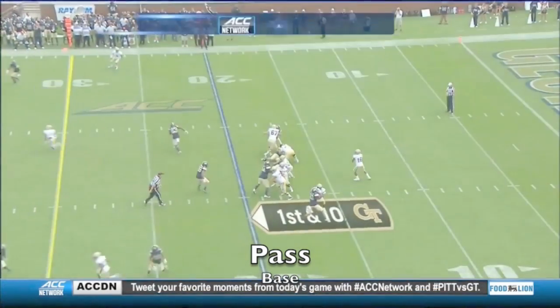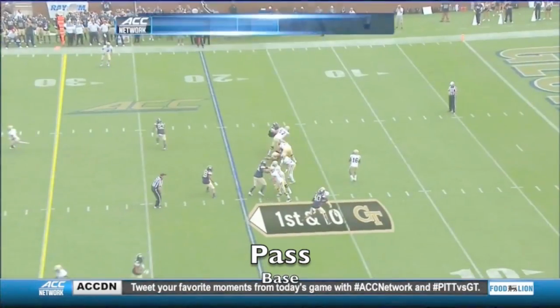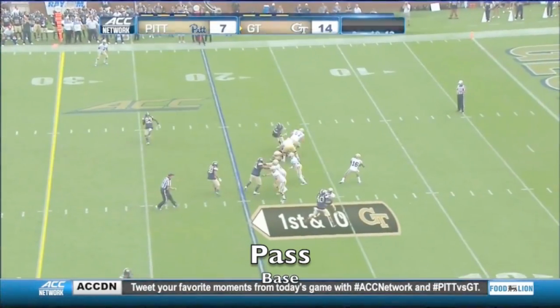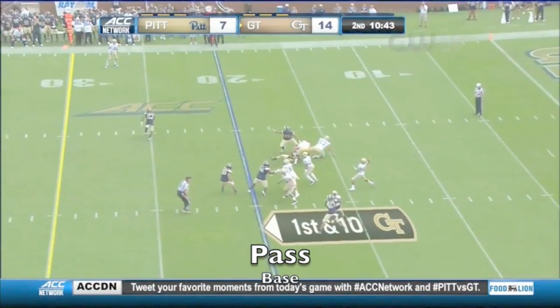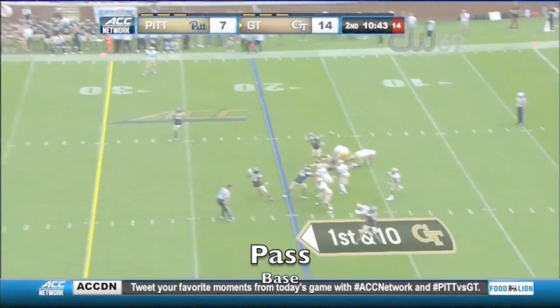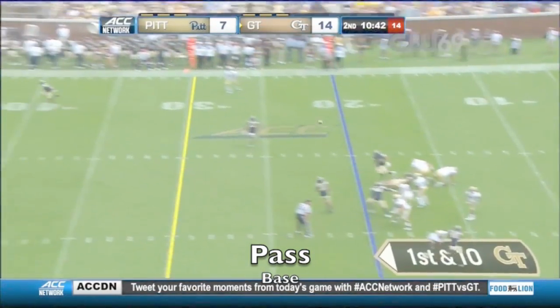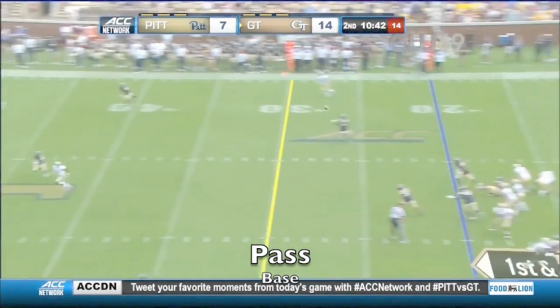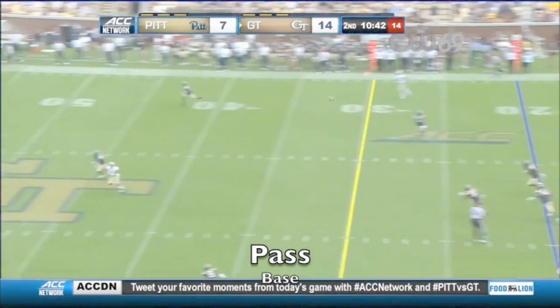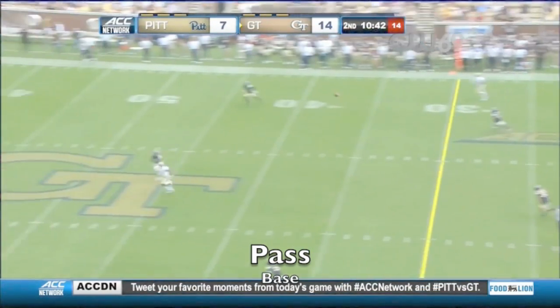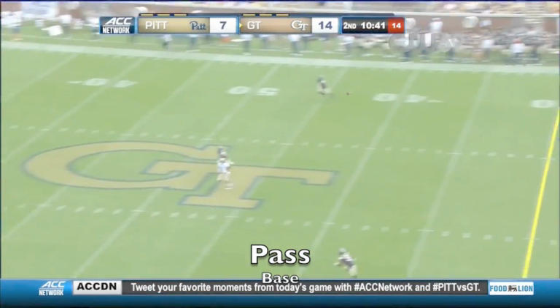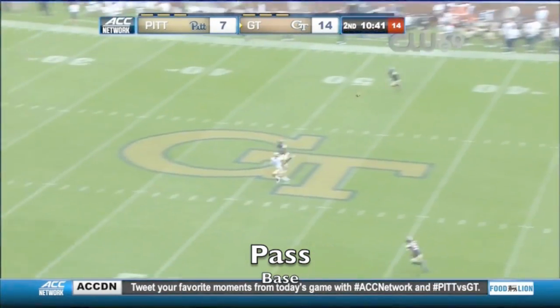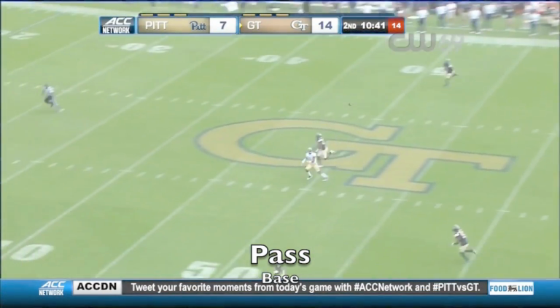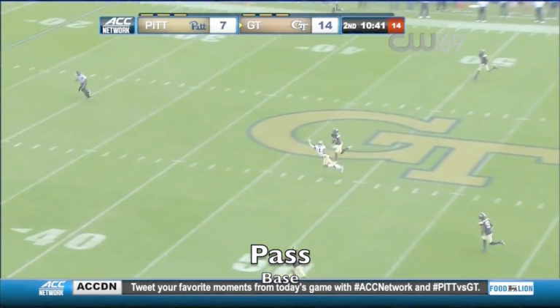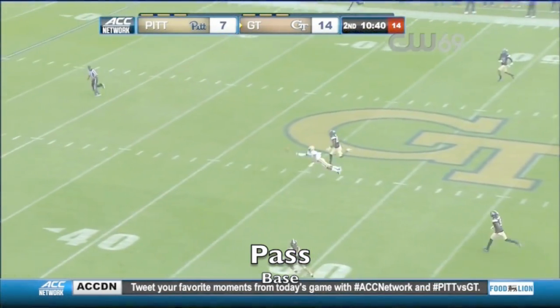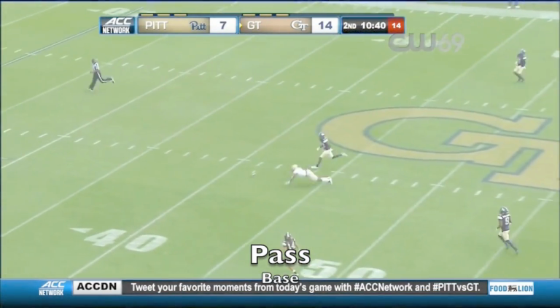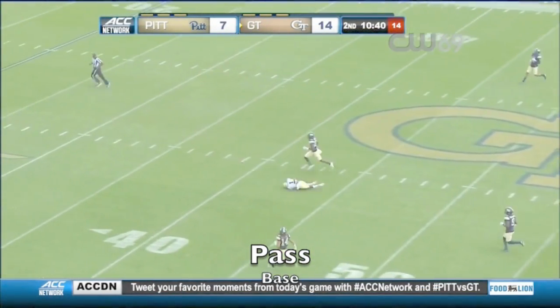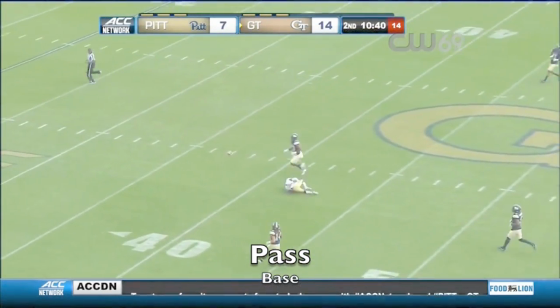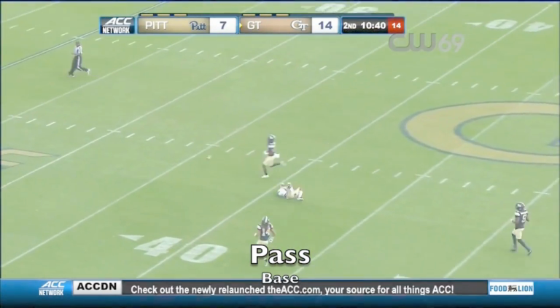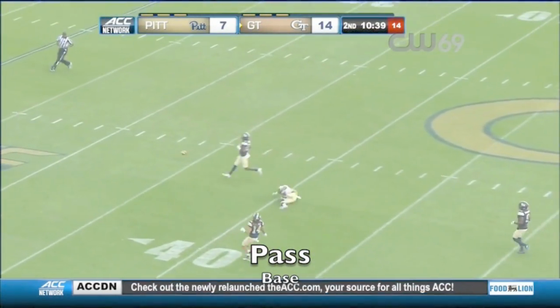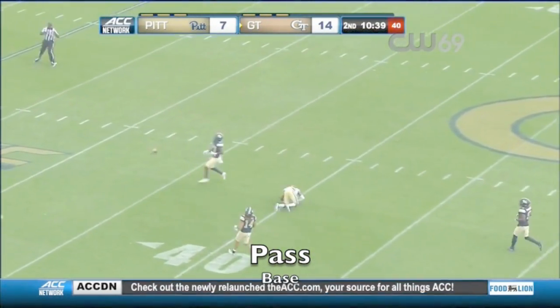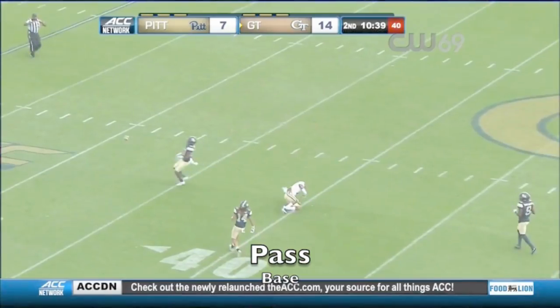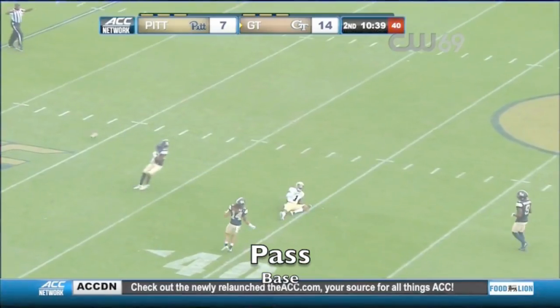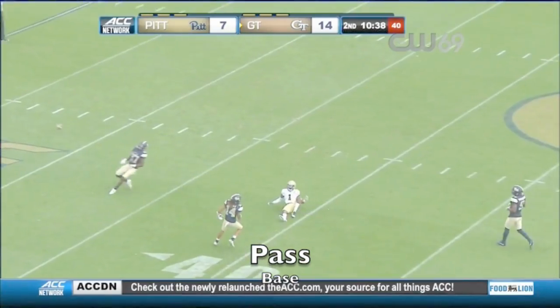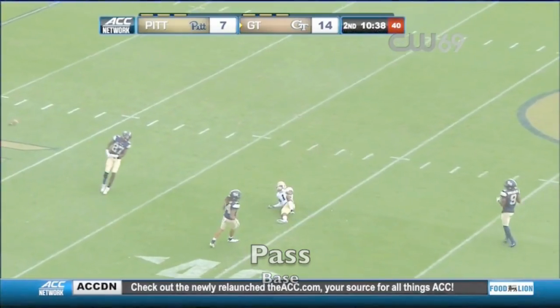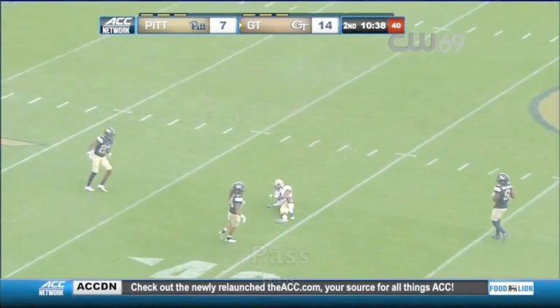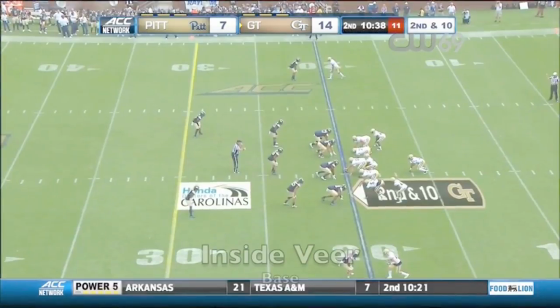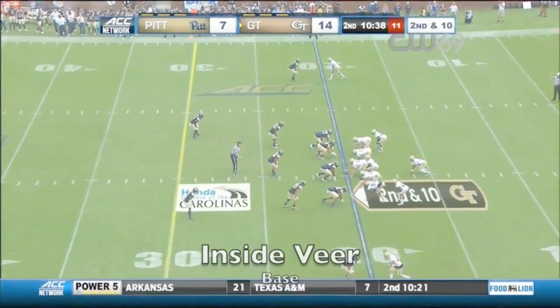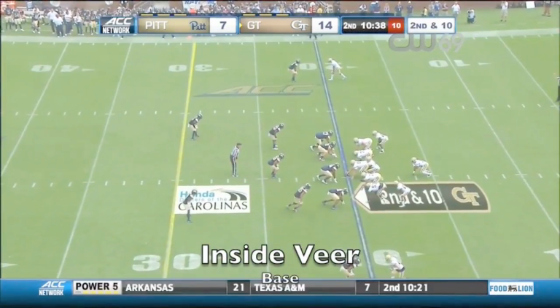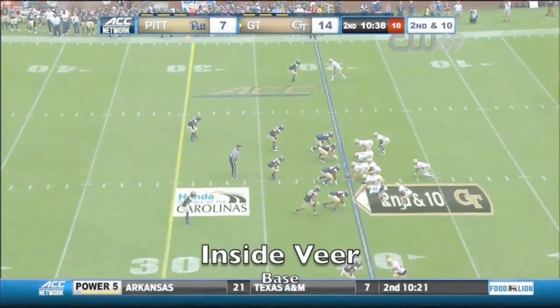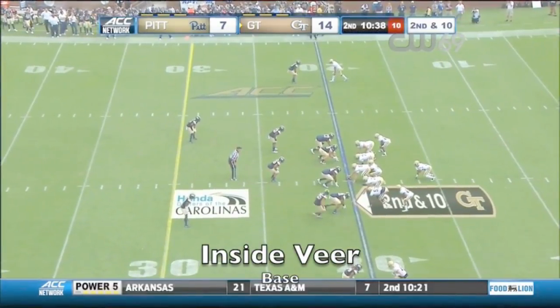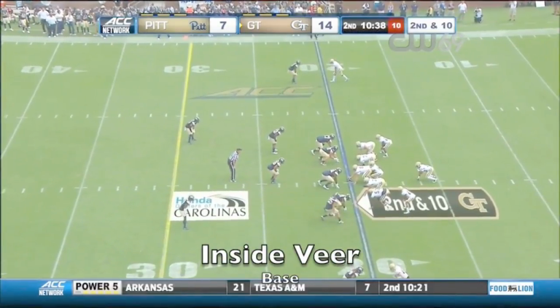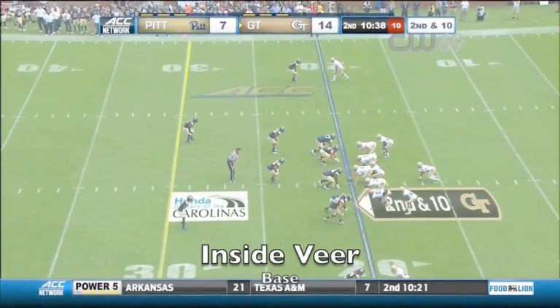Marshall over the middle of the field, too far, looking for Searcy.